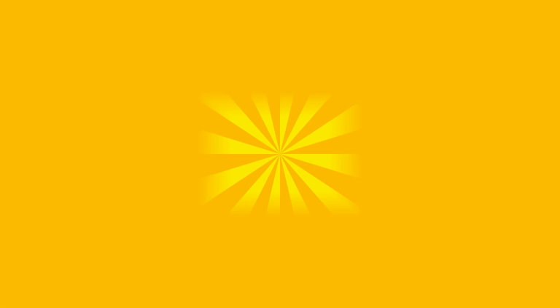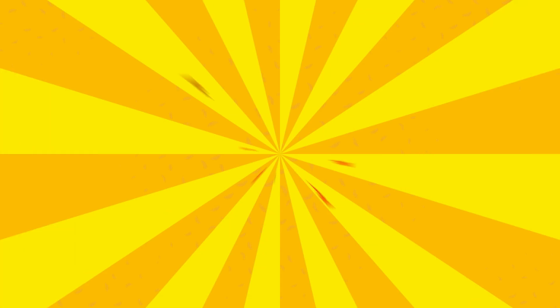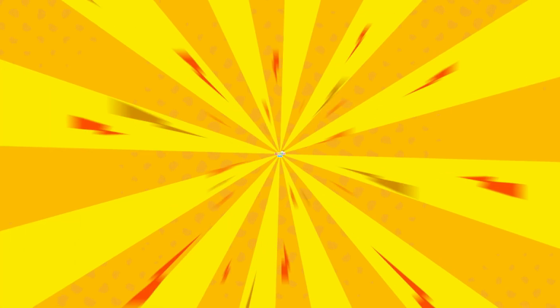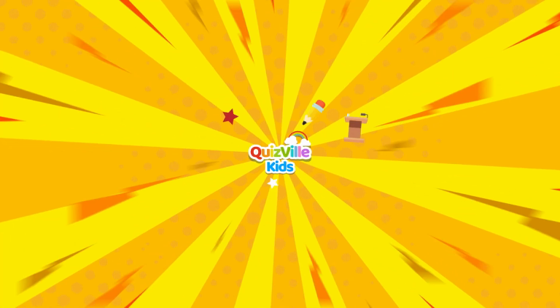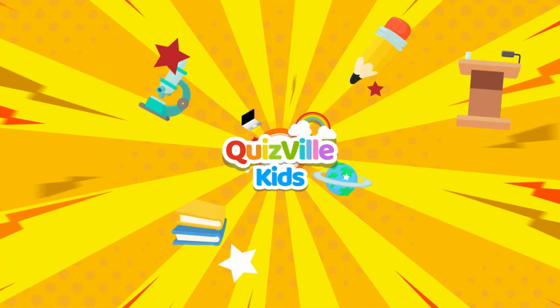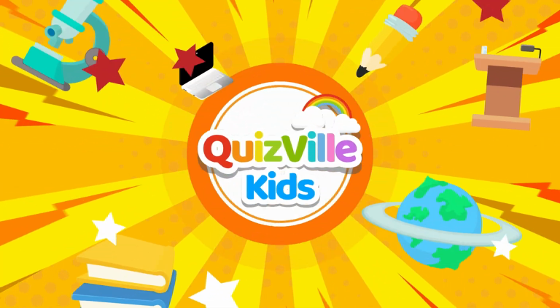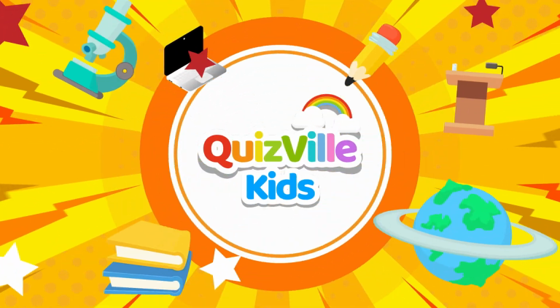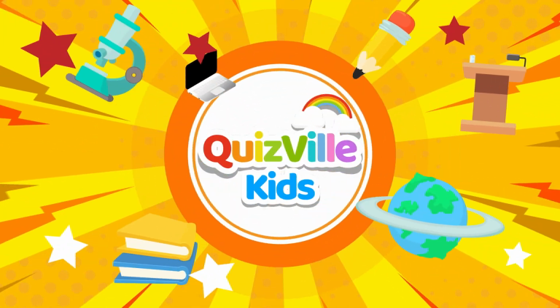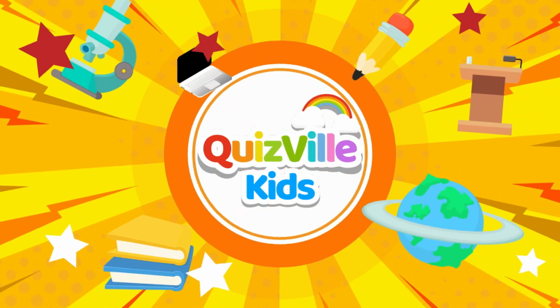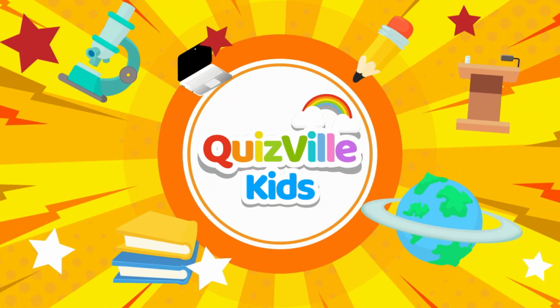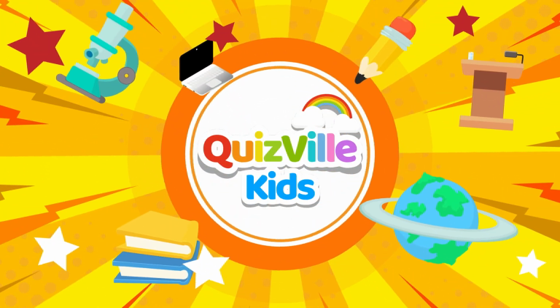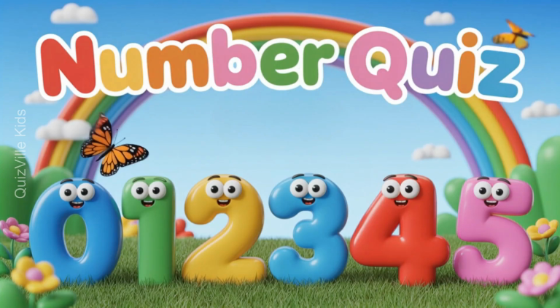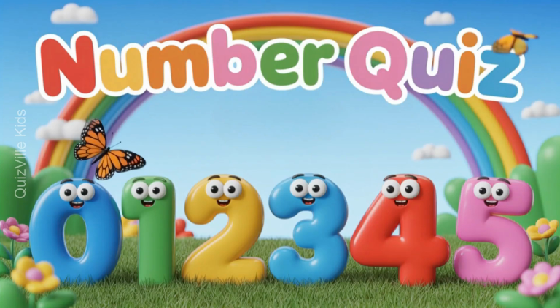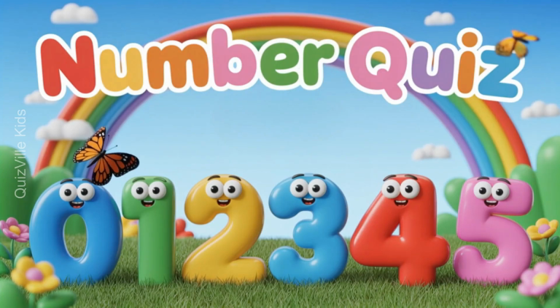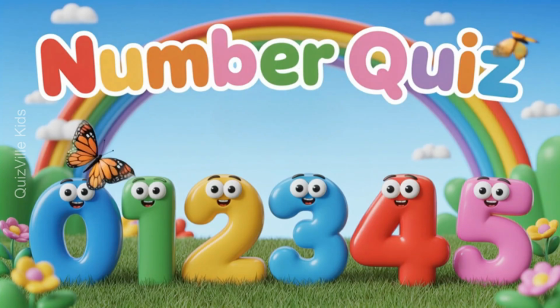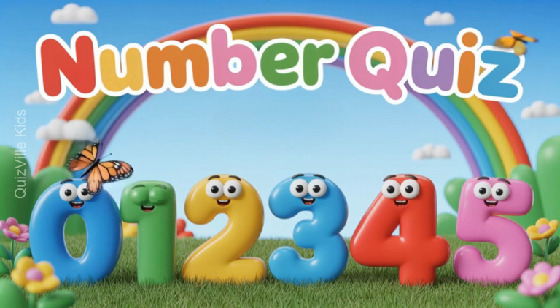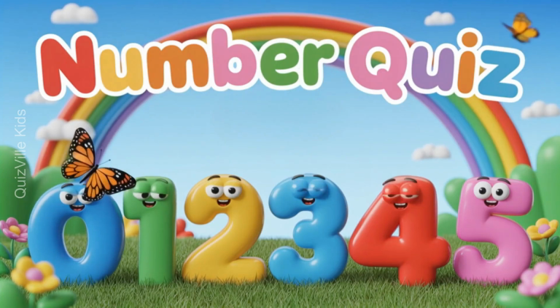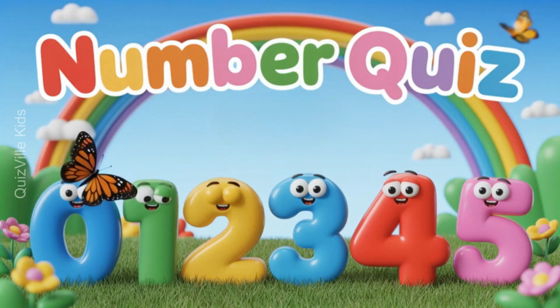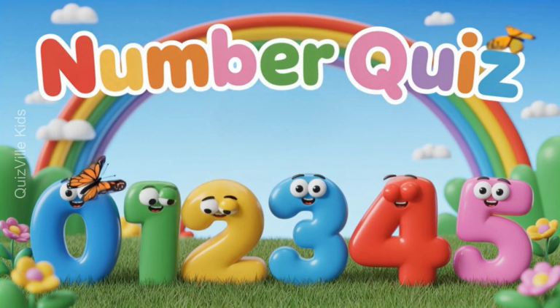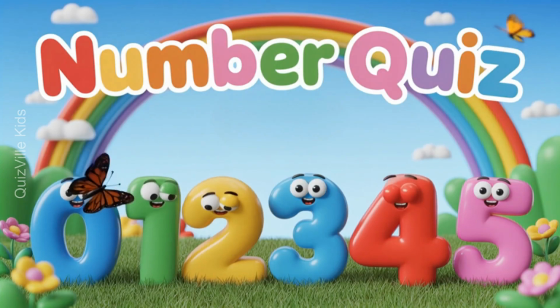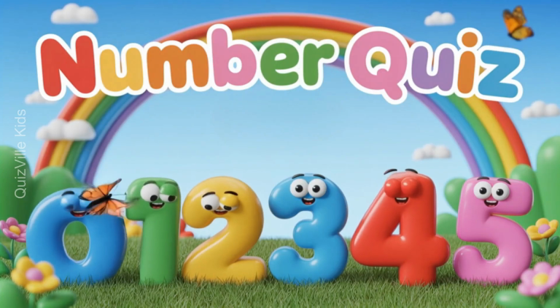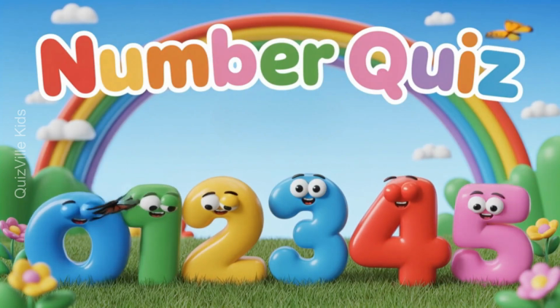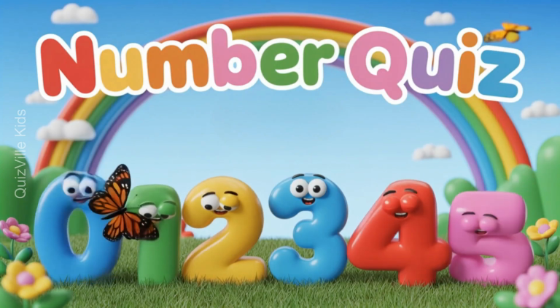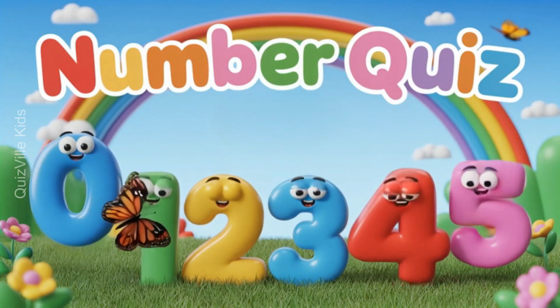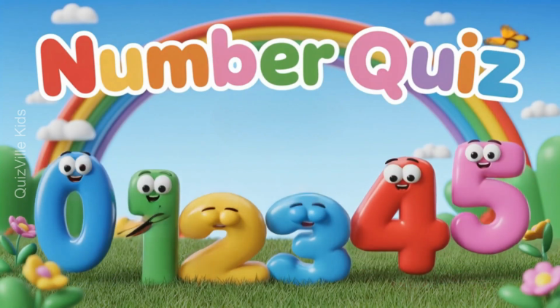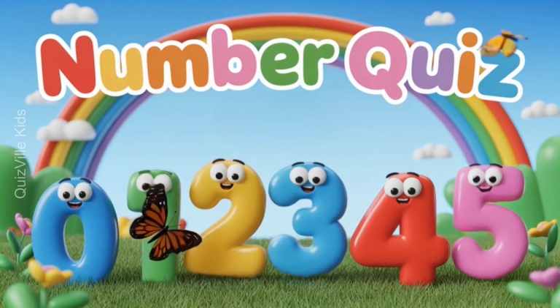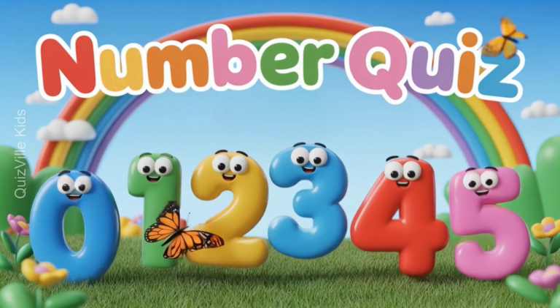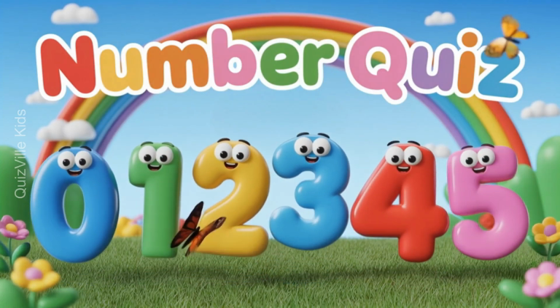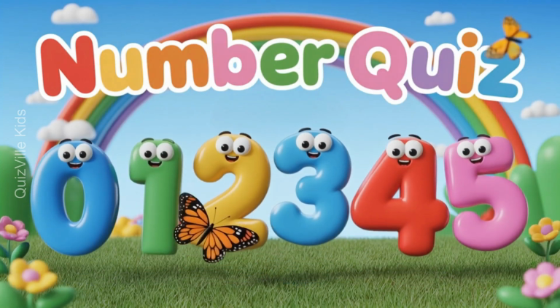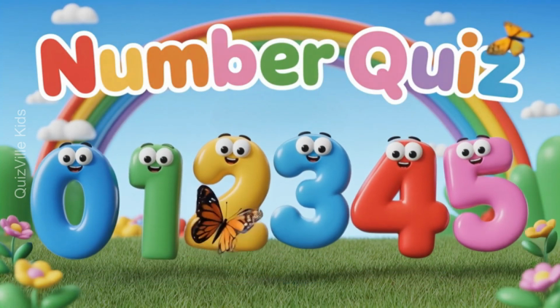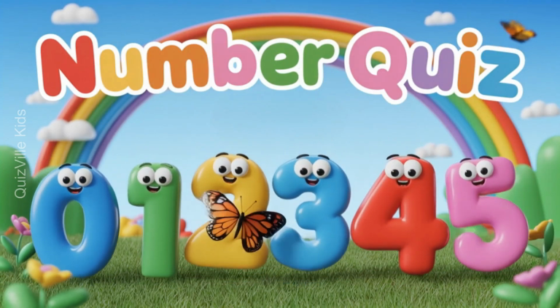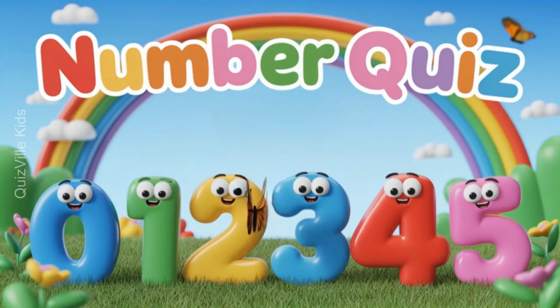Hello, Little Genius! Are you ready to have fun with numbers? Let's go!